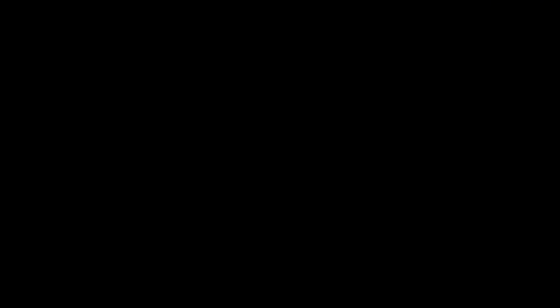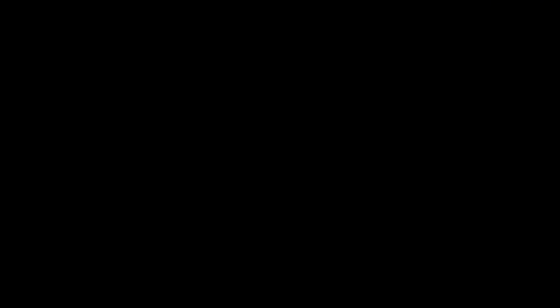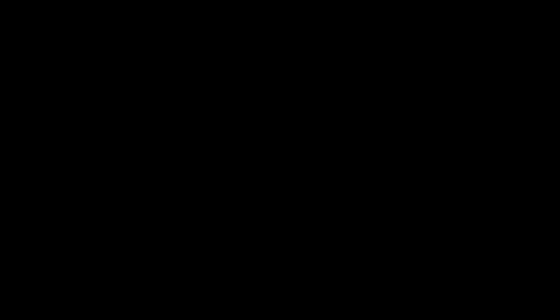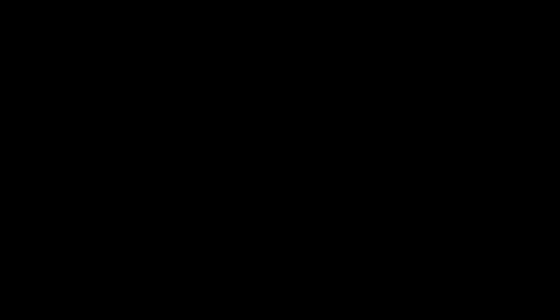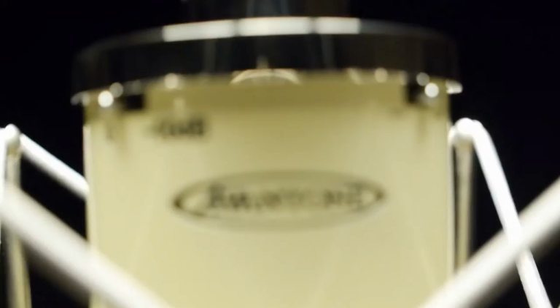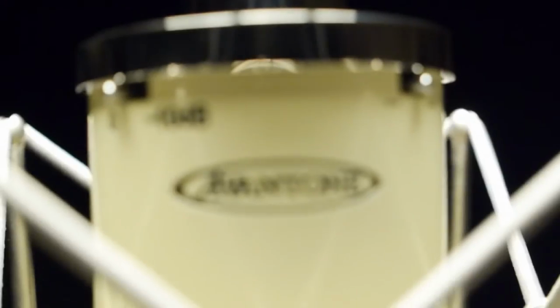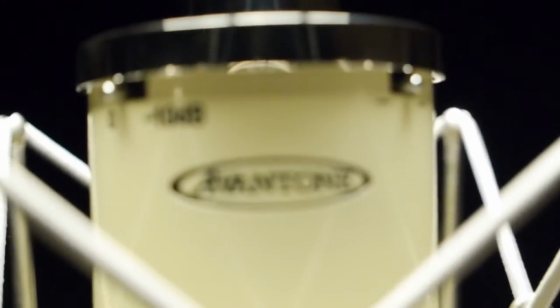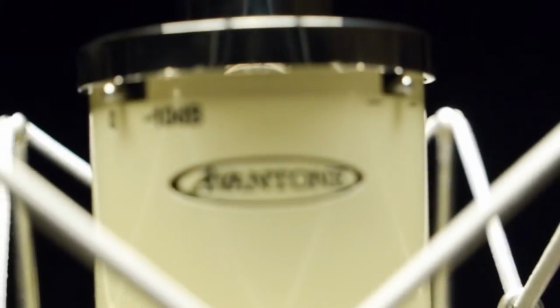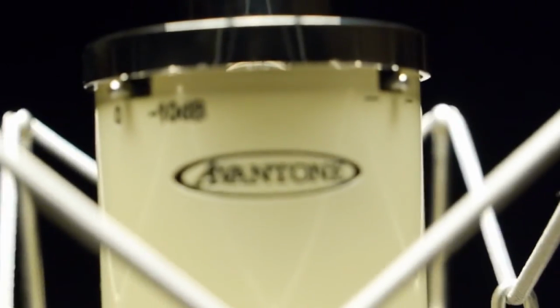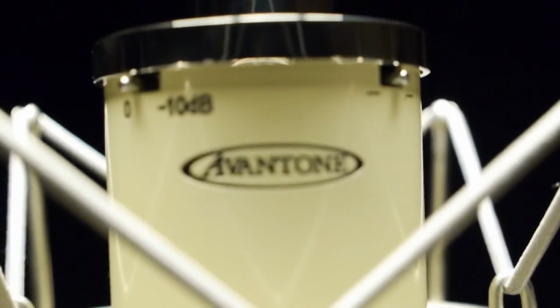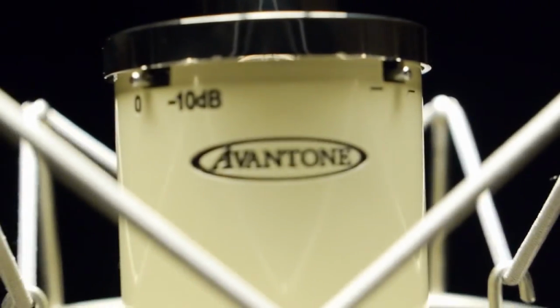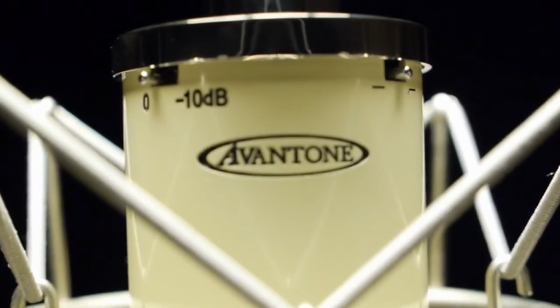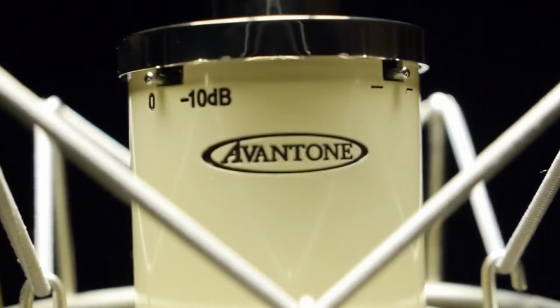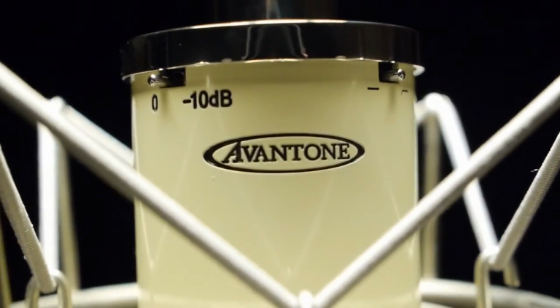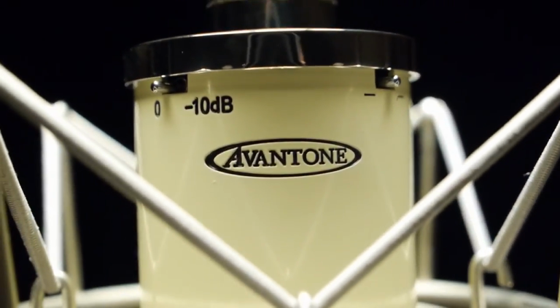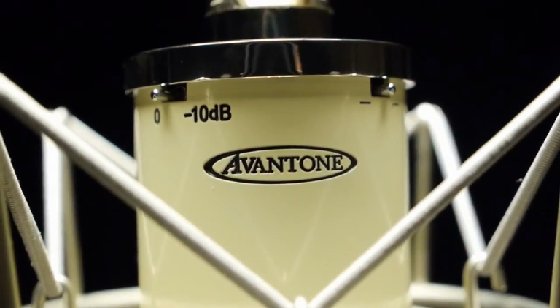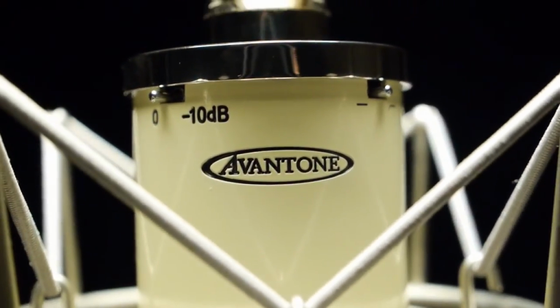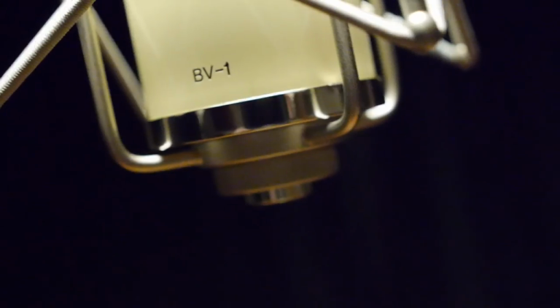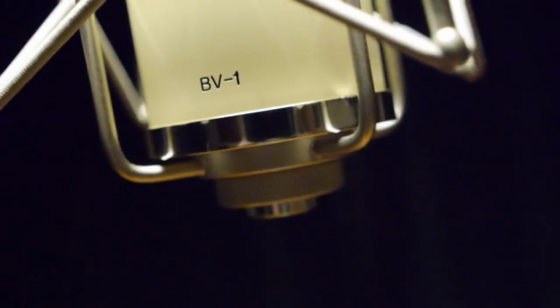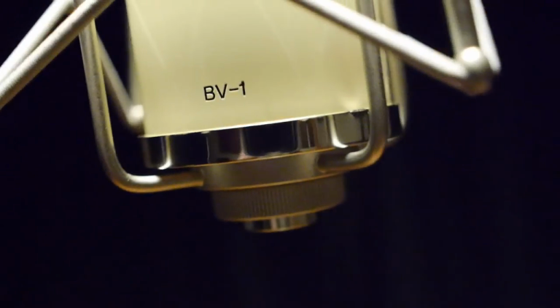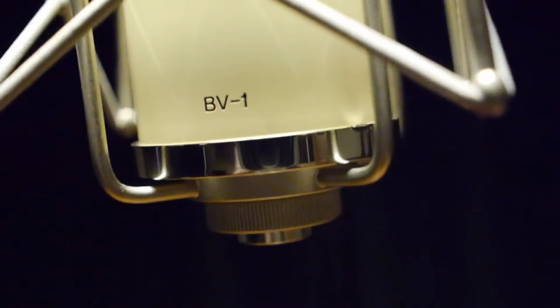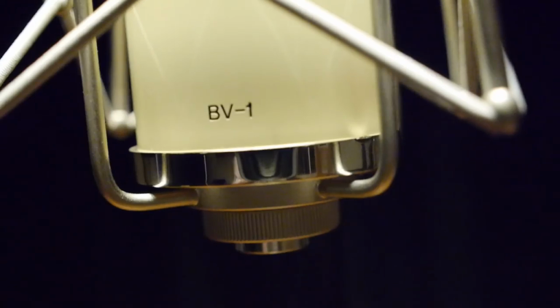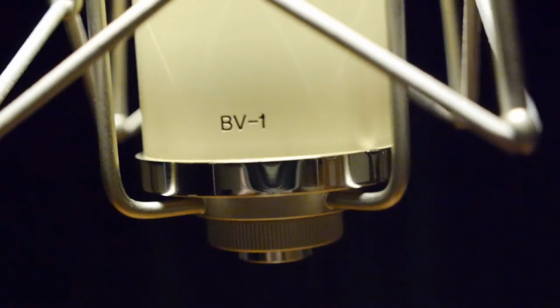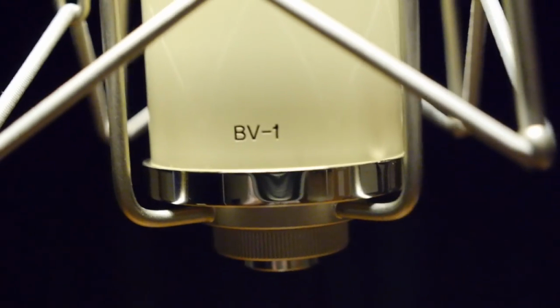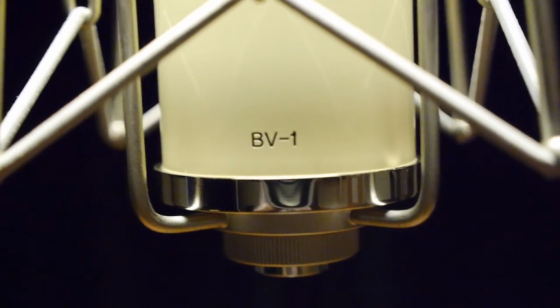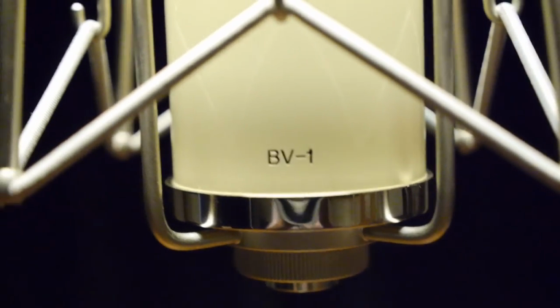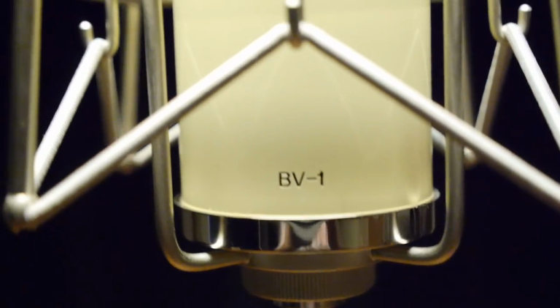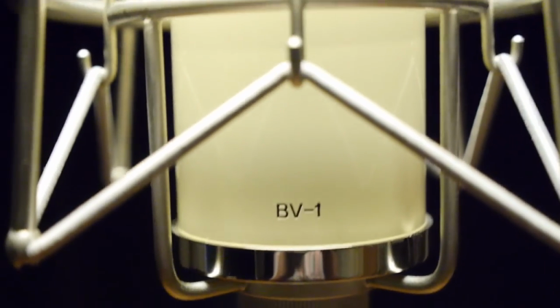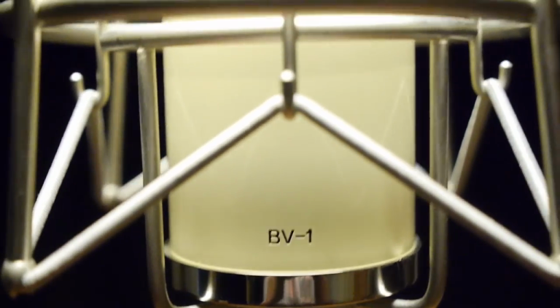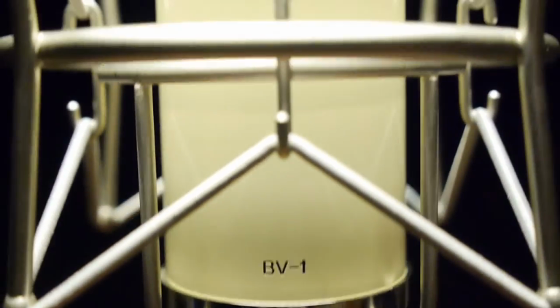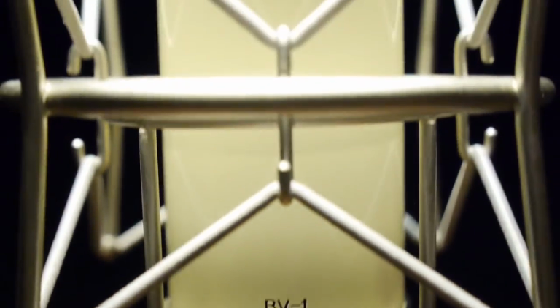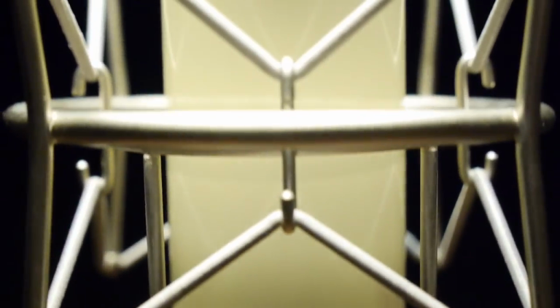This is it. This is what matters. This is the Aventone BV-1.